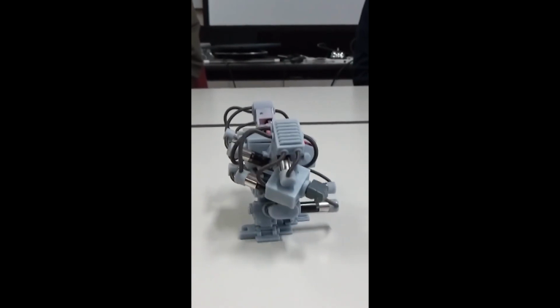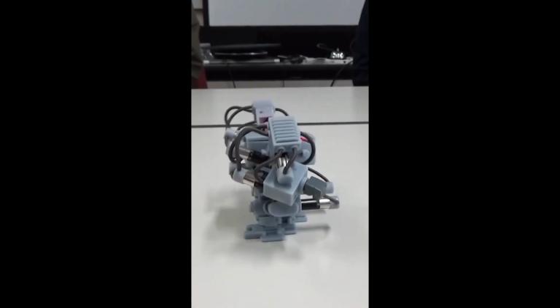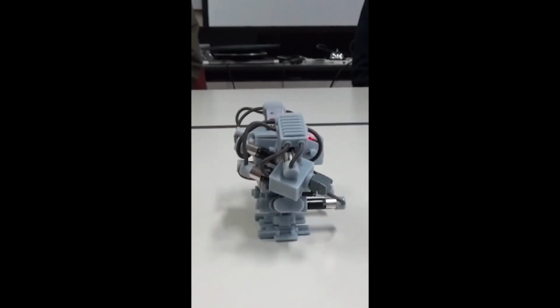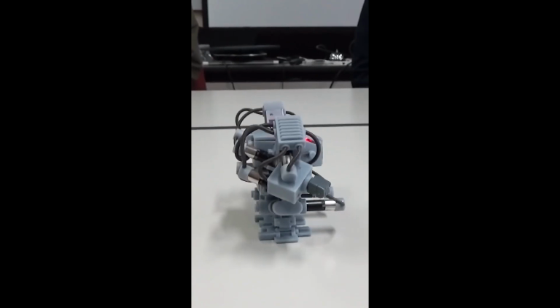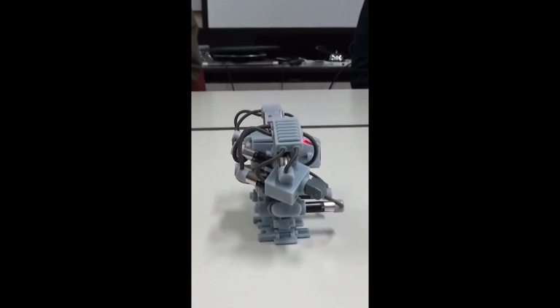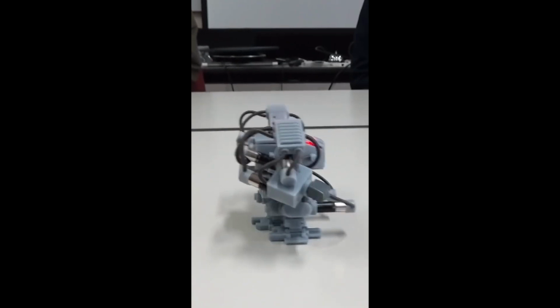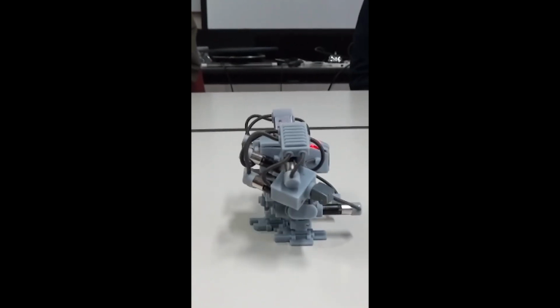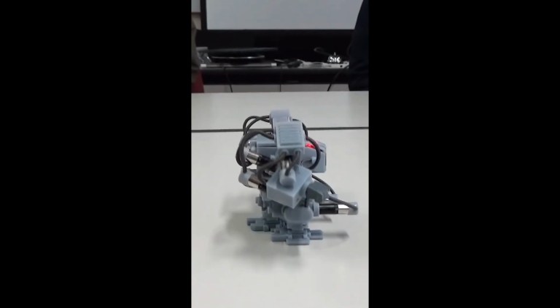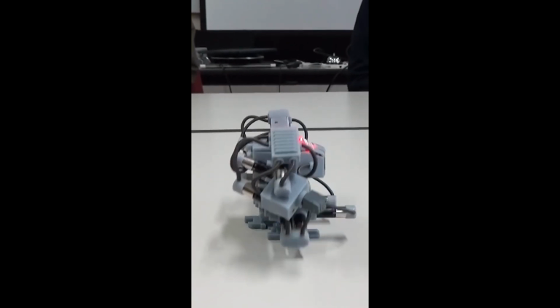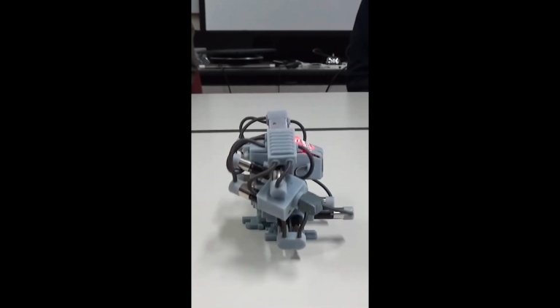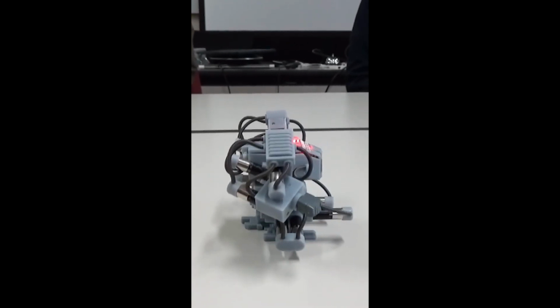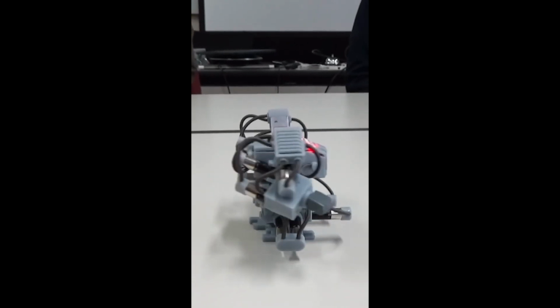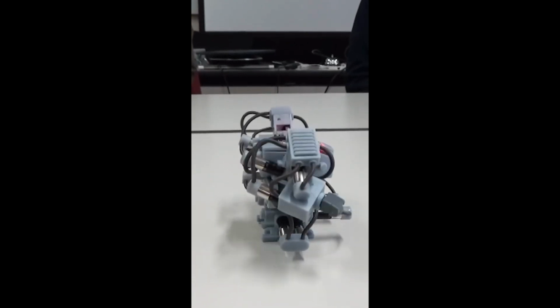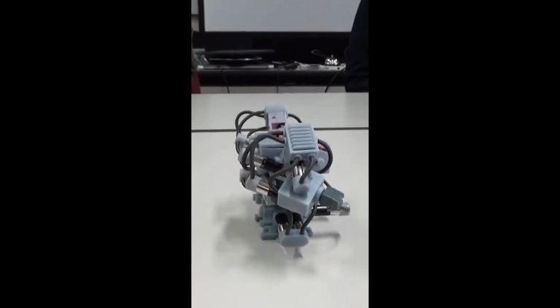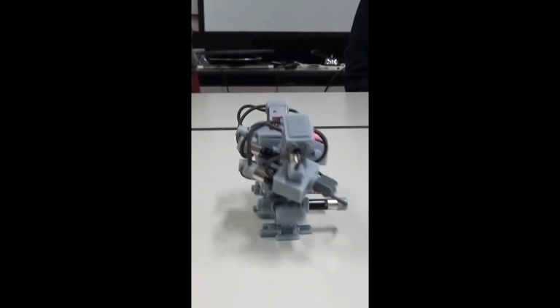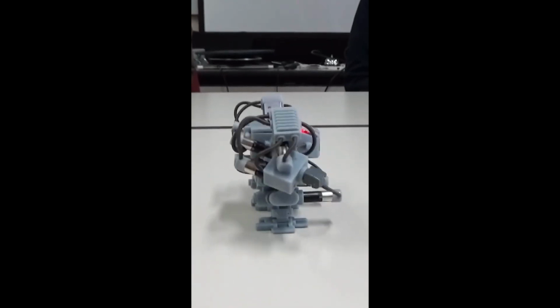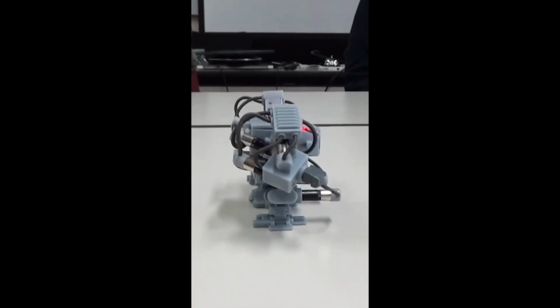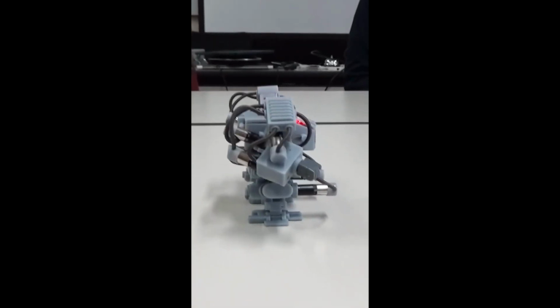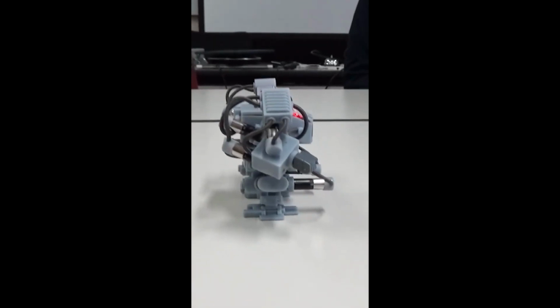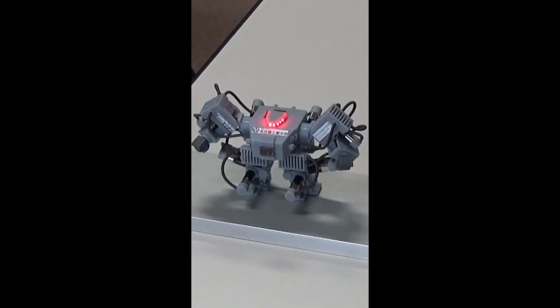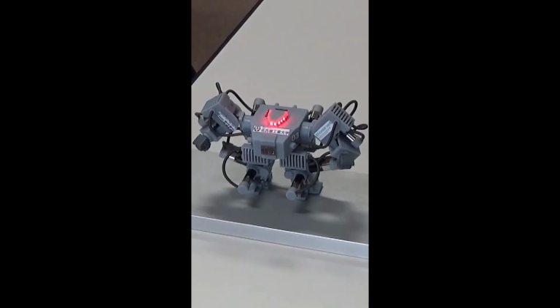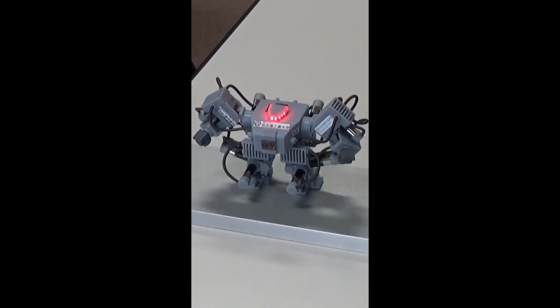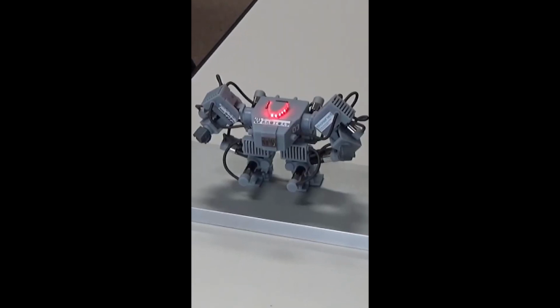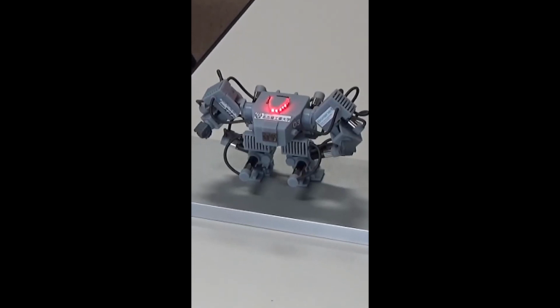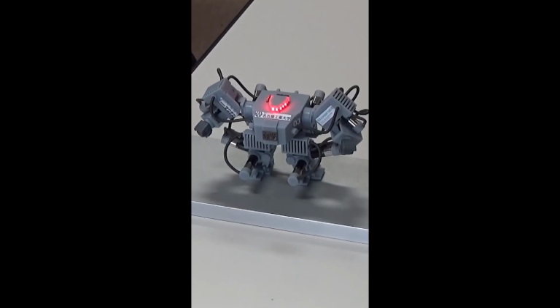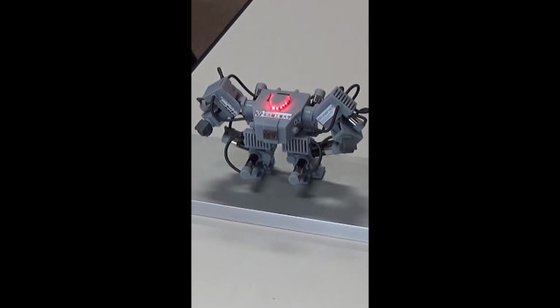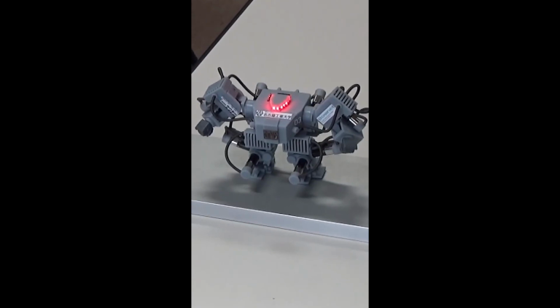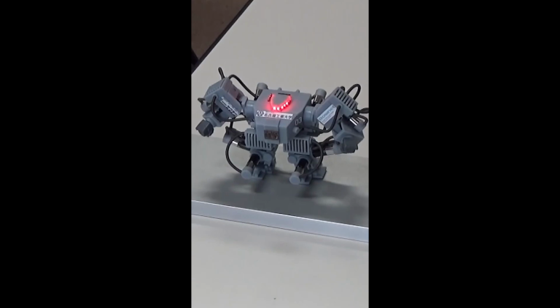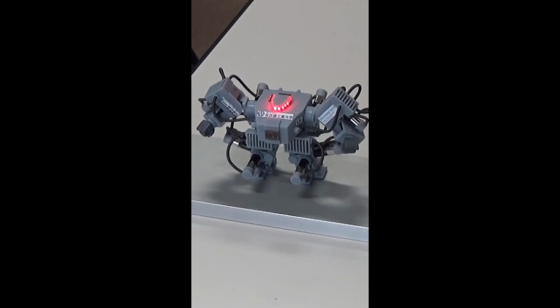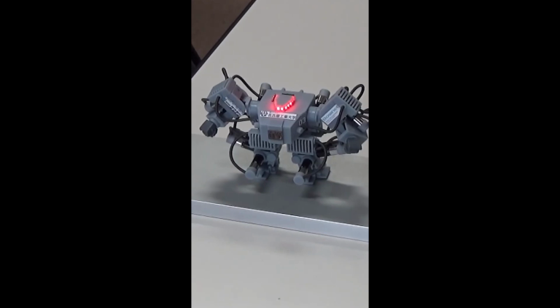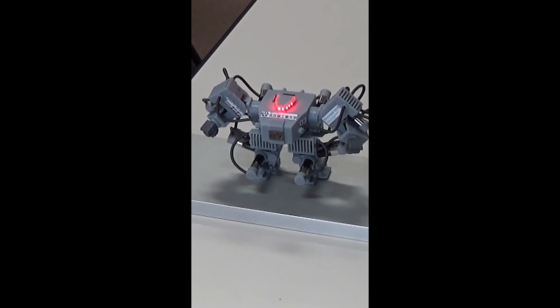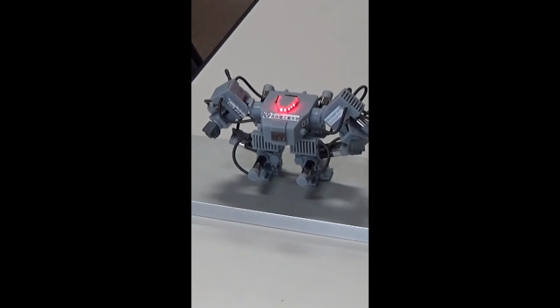With this achievement, one can't help but wonder what's next — a humanoid robot the size of a SIM card?